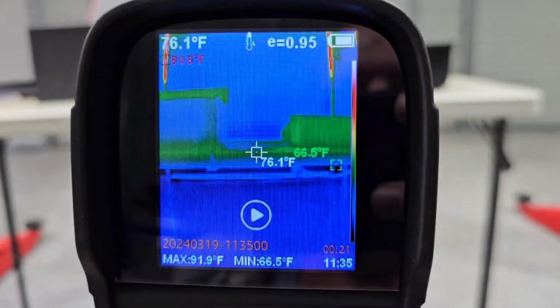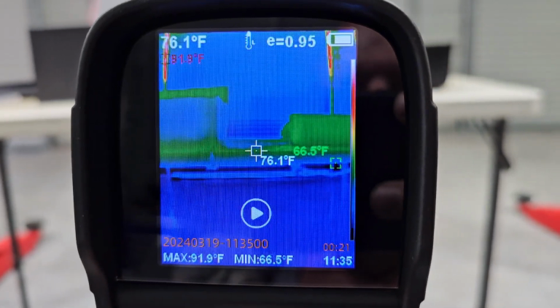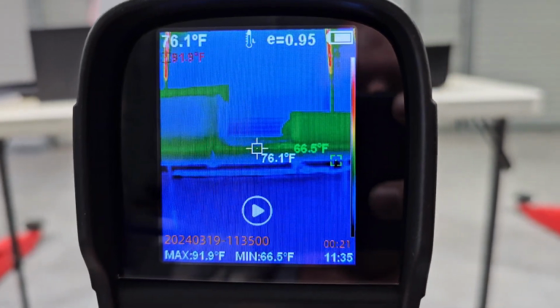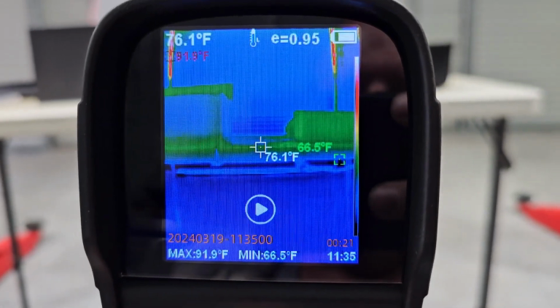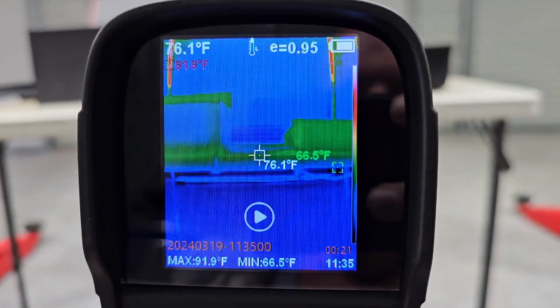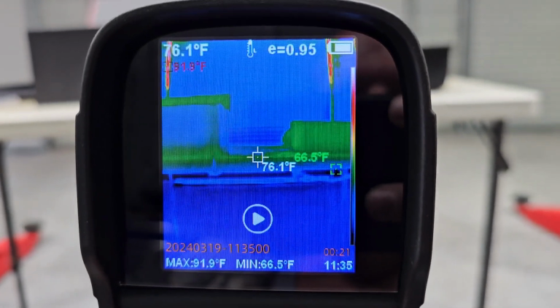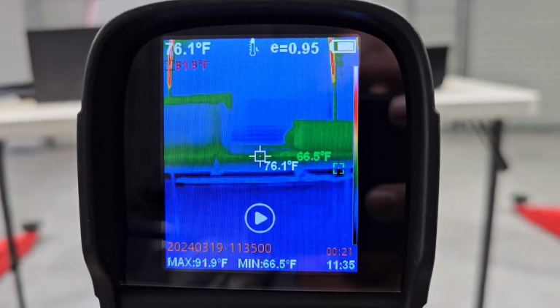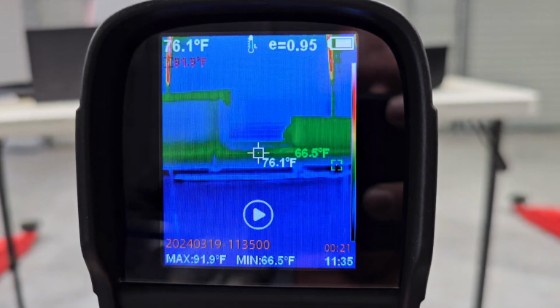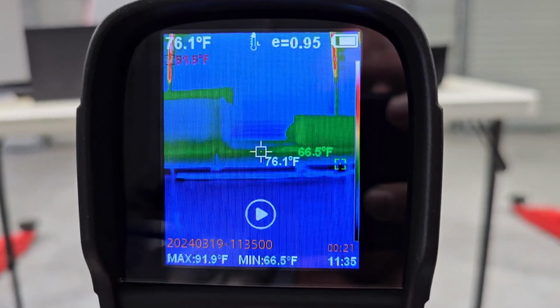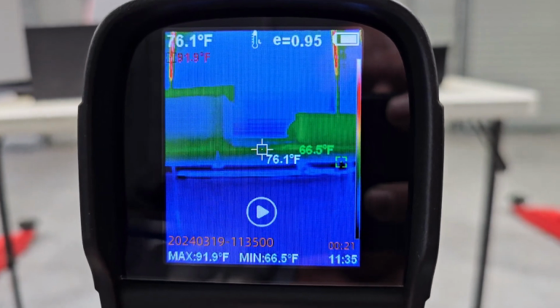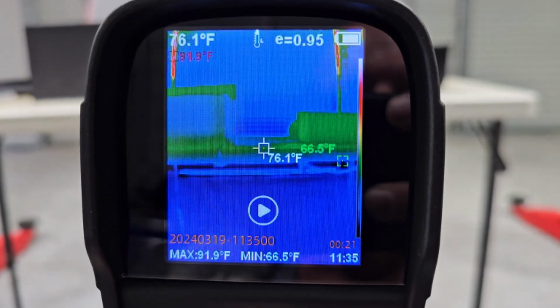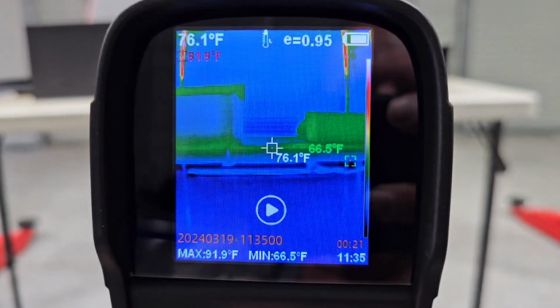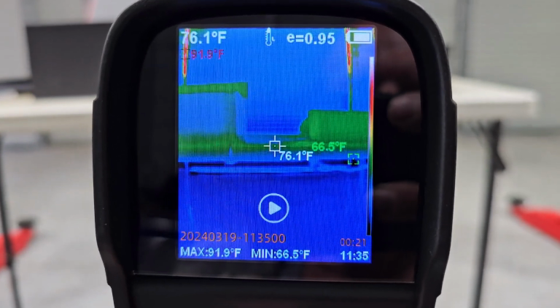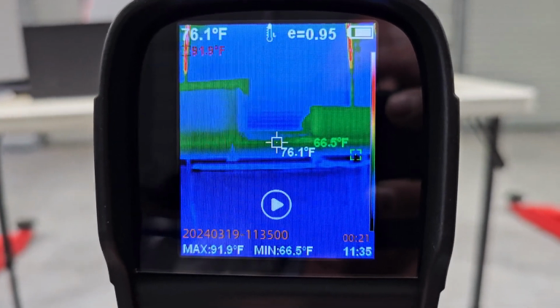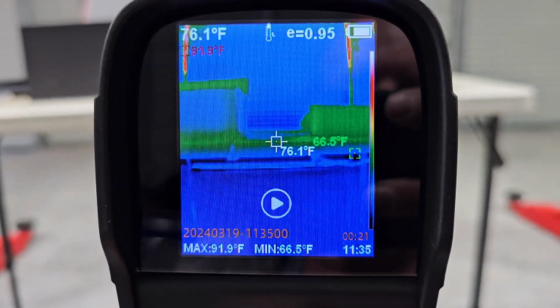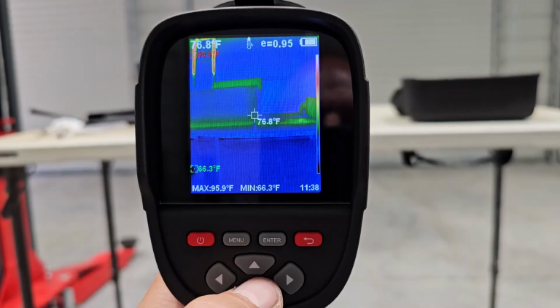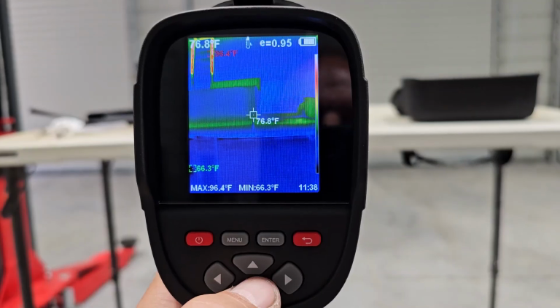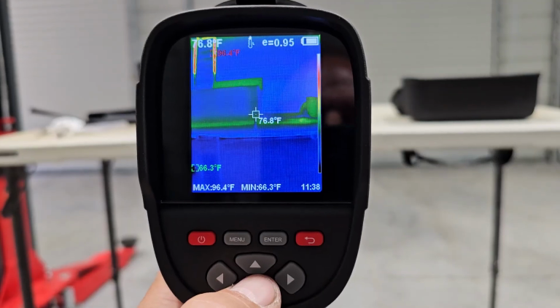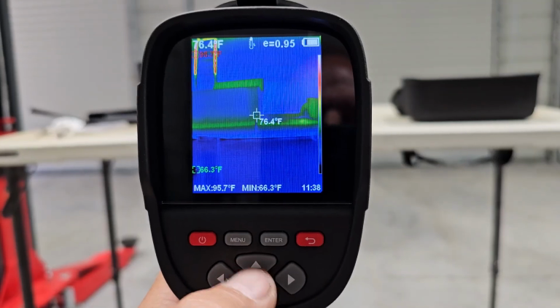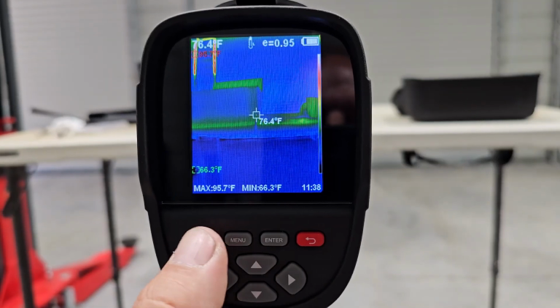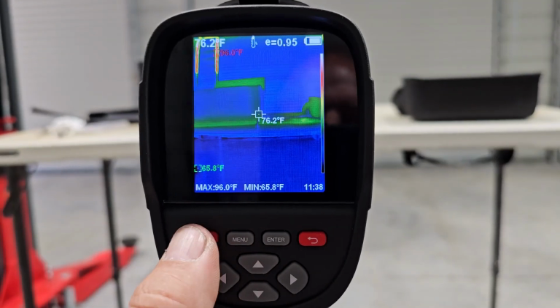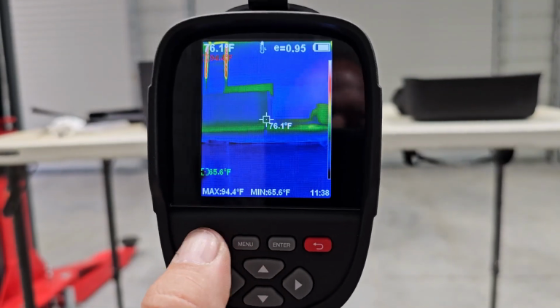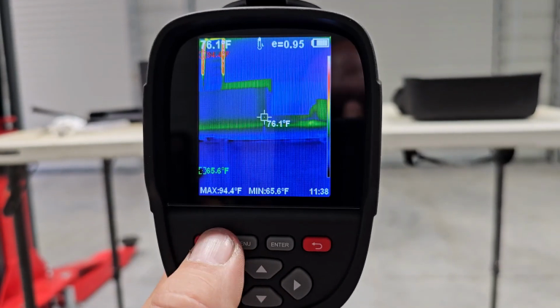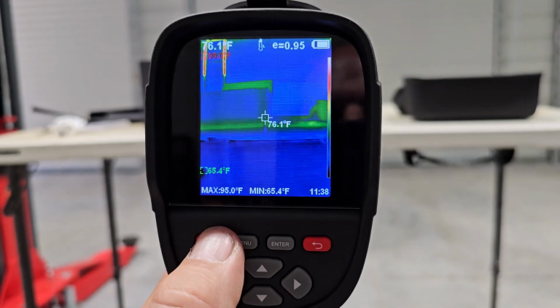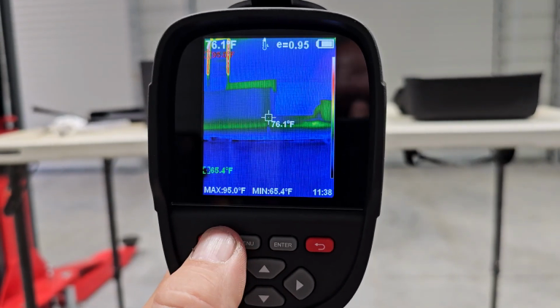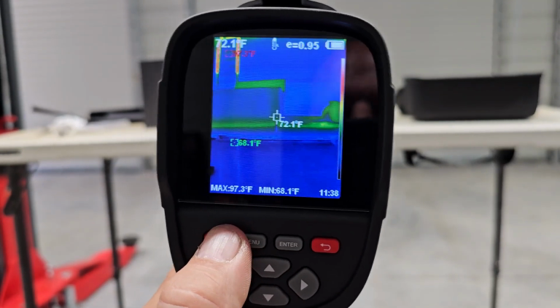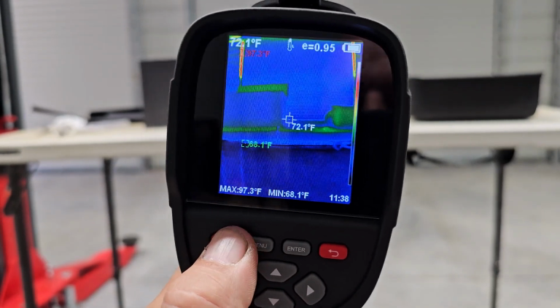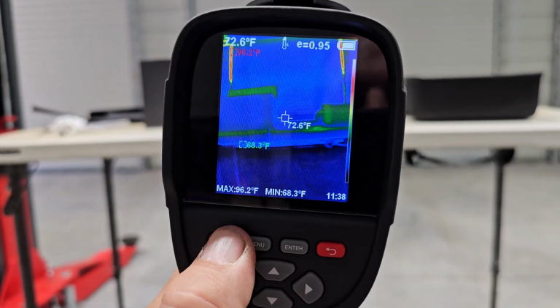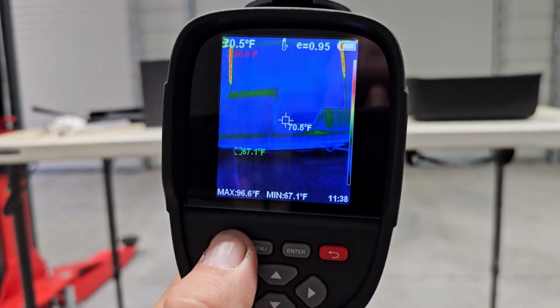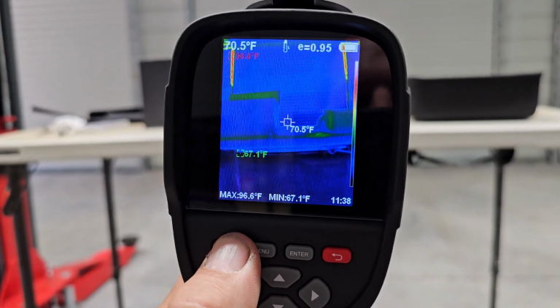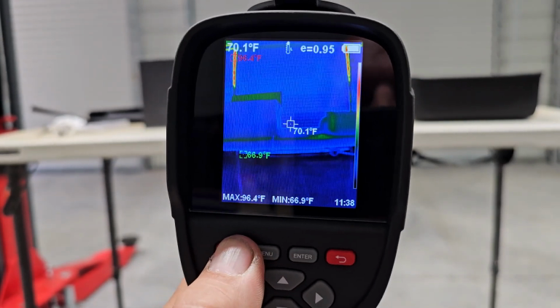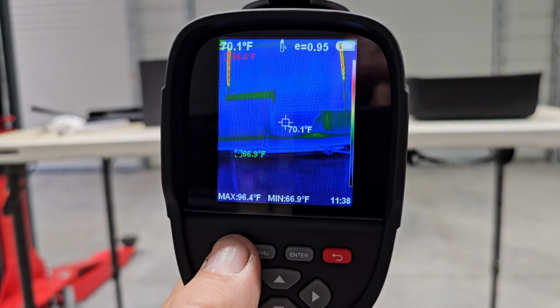Now let's see if it does it on a computer. Then of course to power it off, hold the power button.